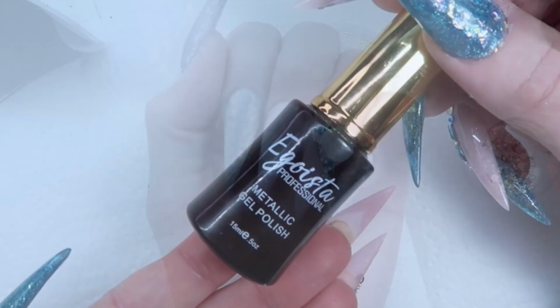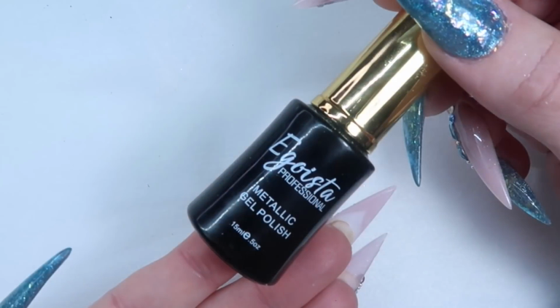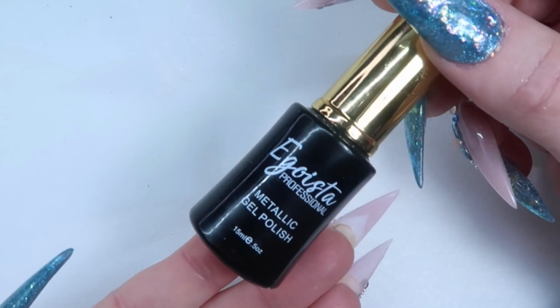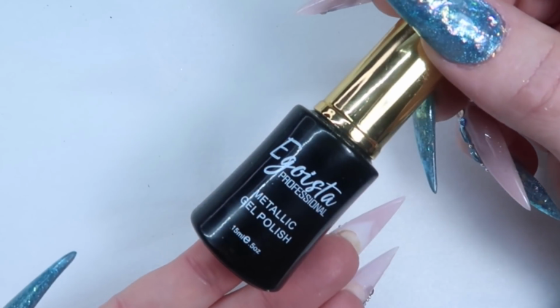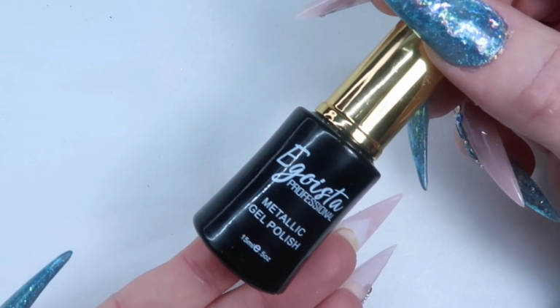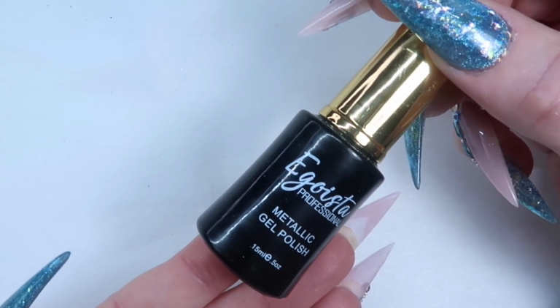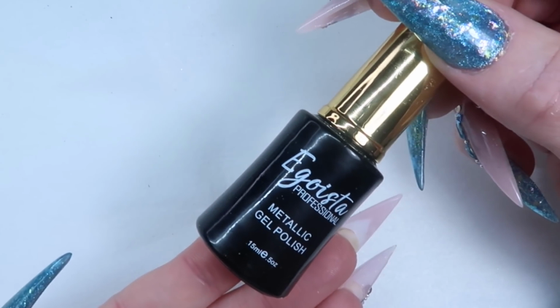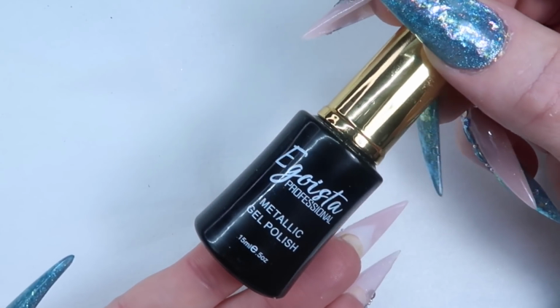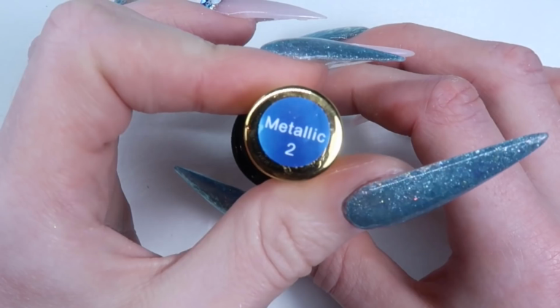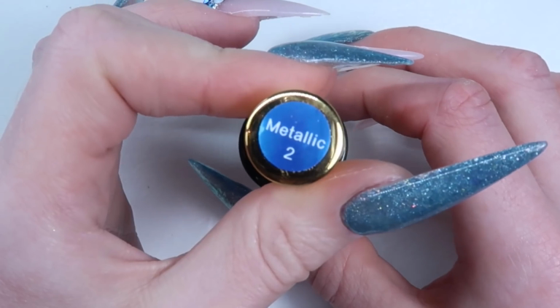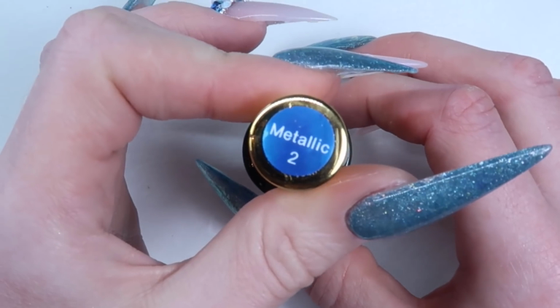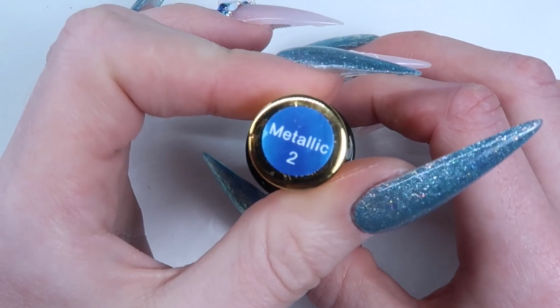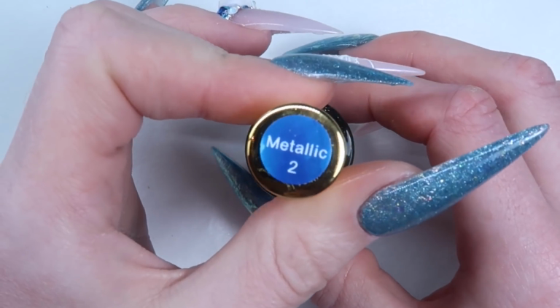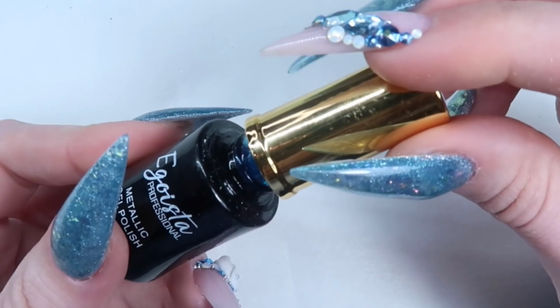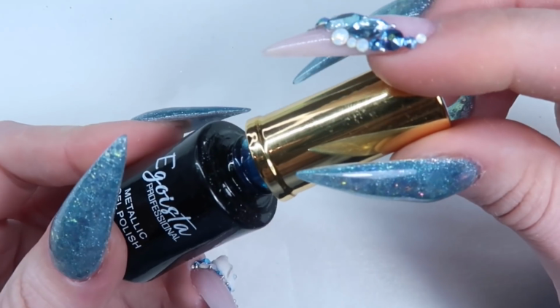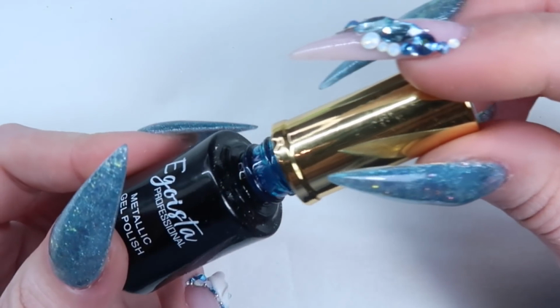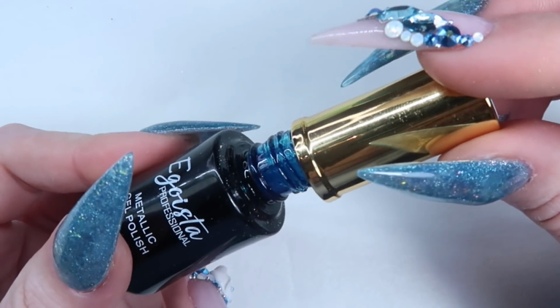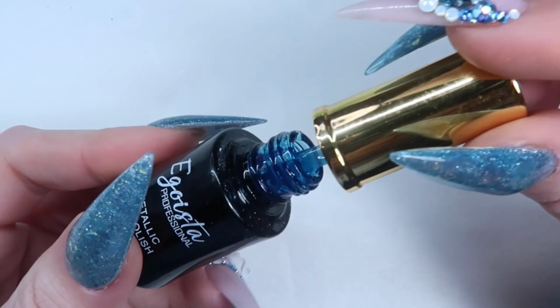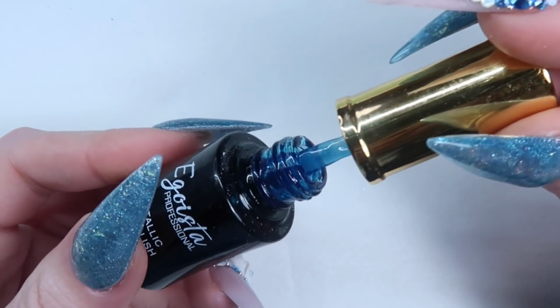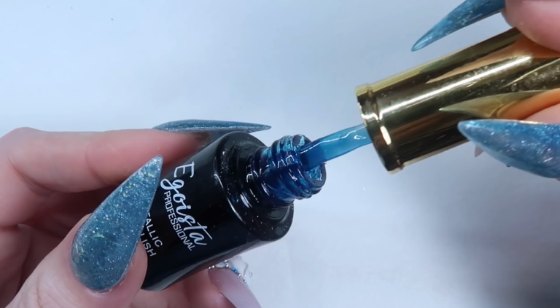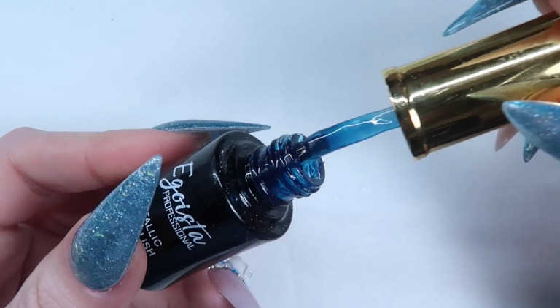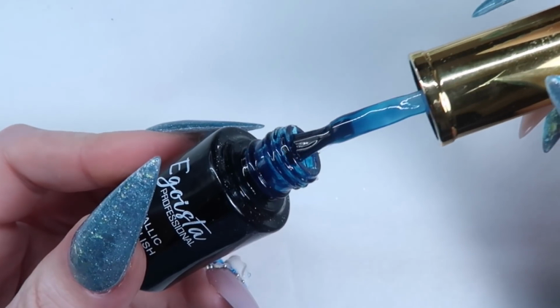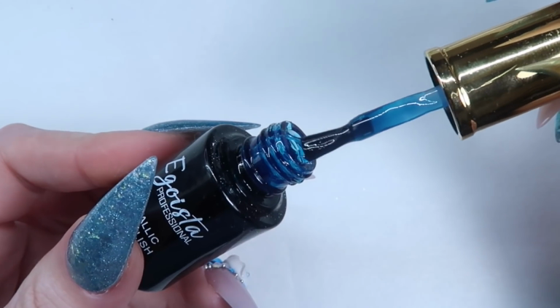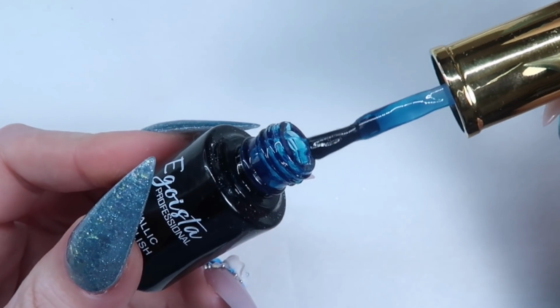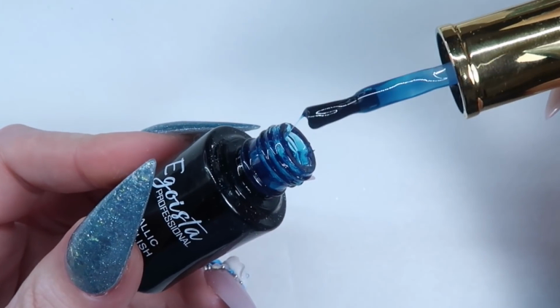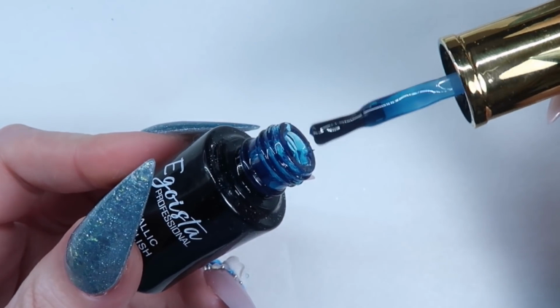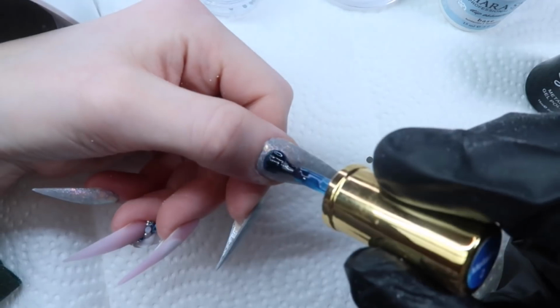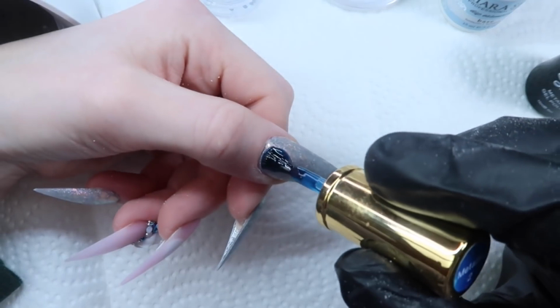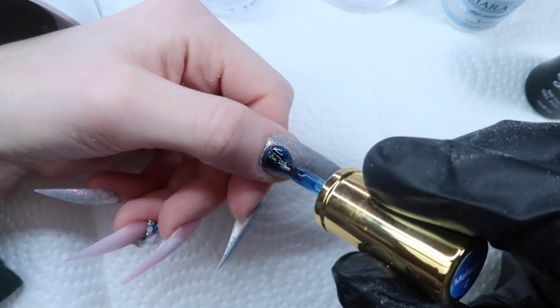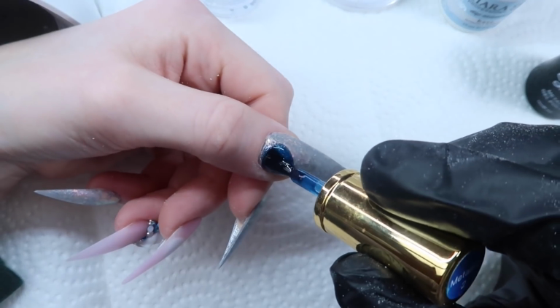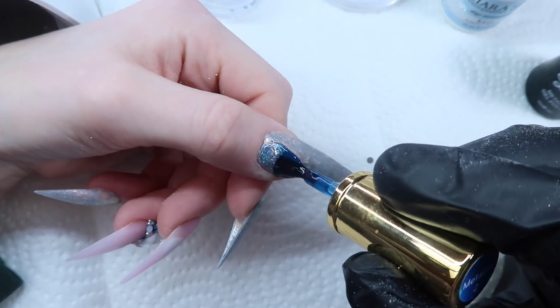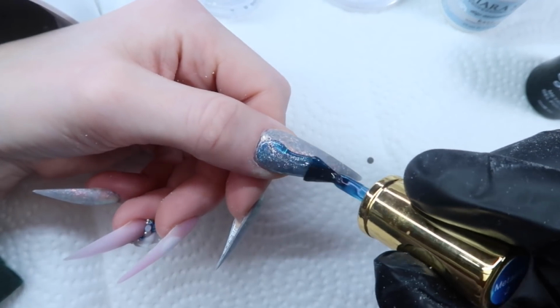The blue jelly polish I'm using is called Metallic No. 2 from Egoista, and I'm just applying this over all the silver nails.